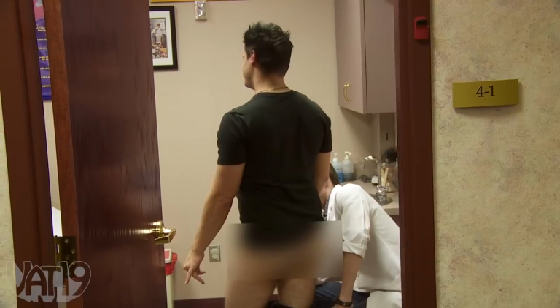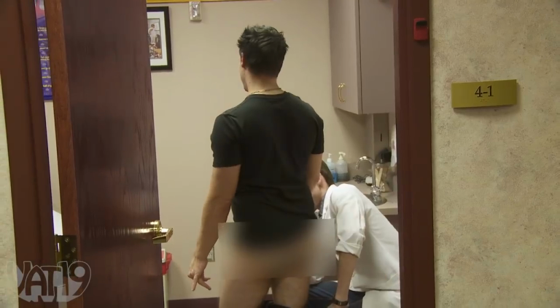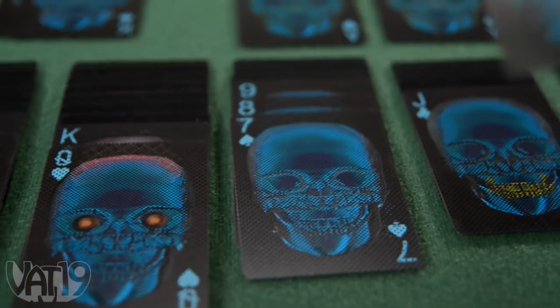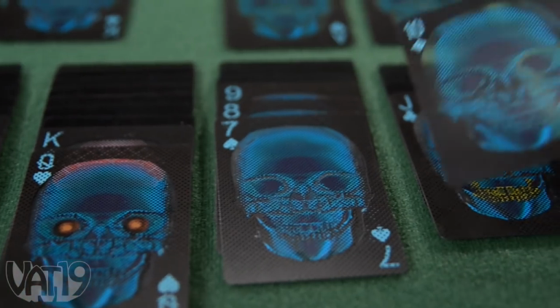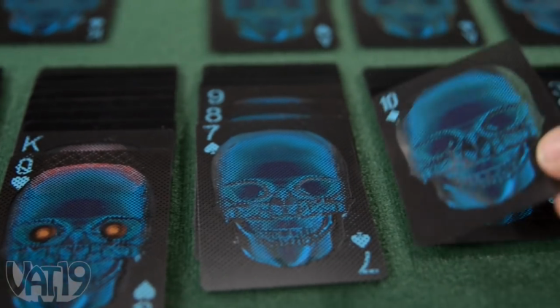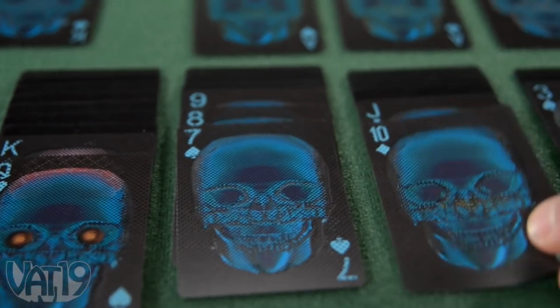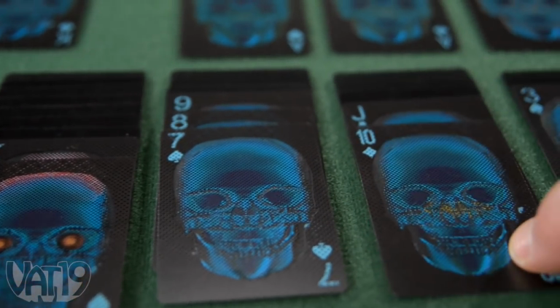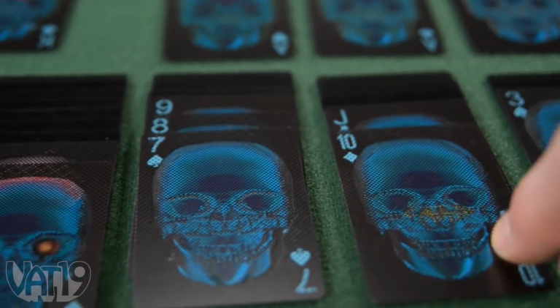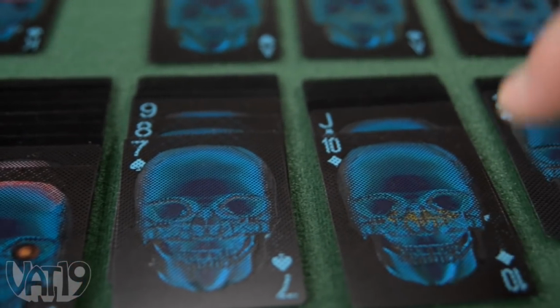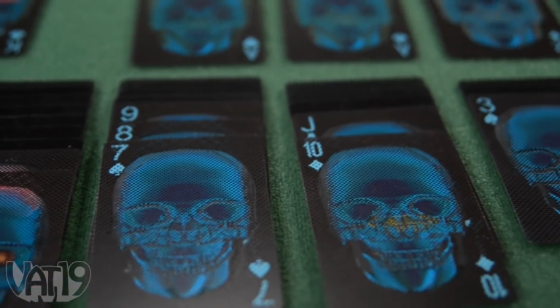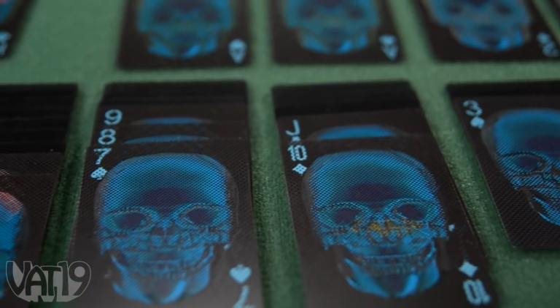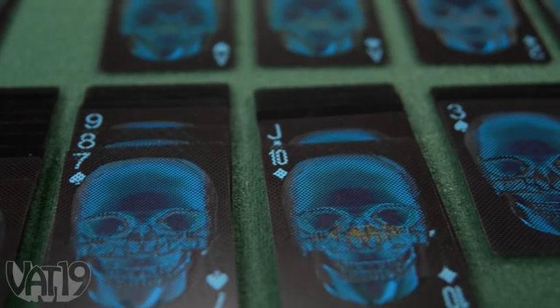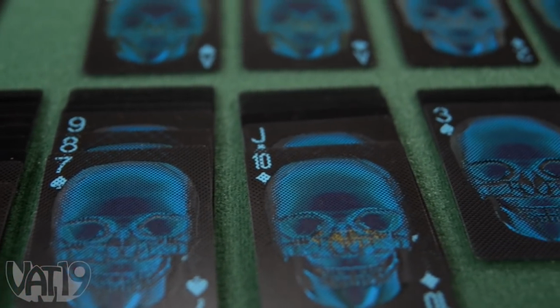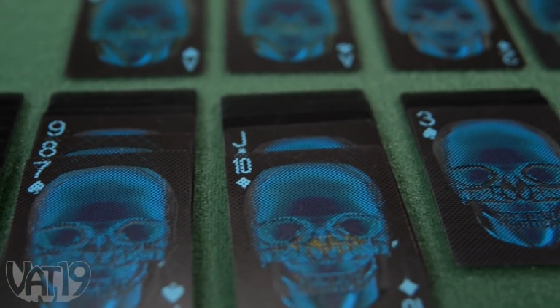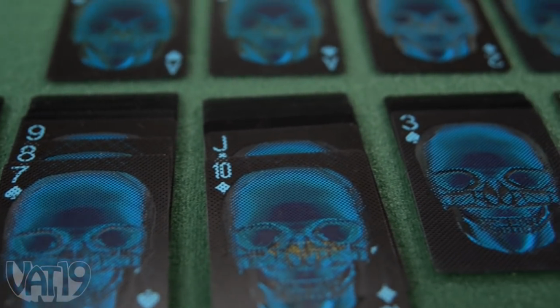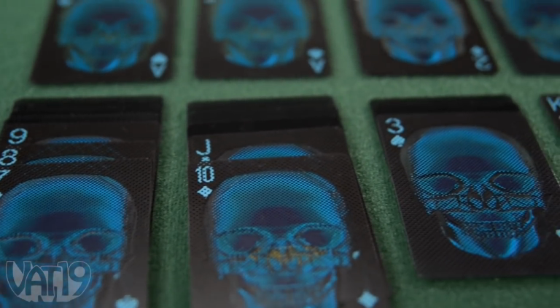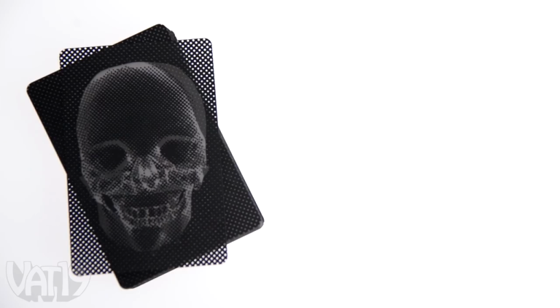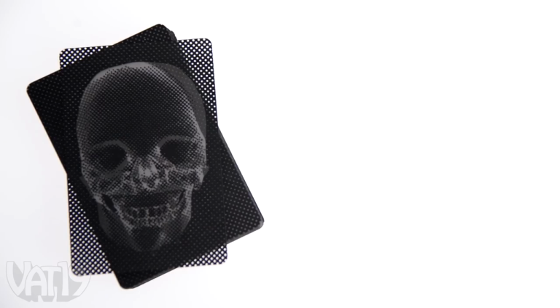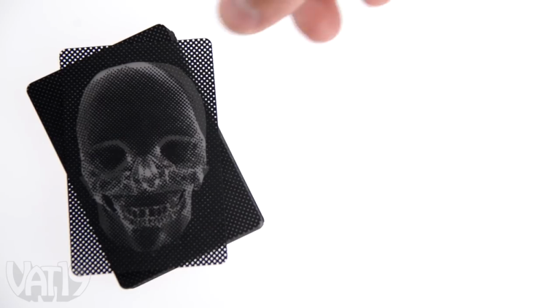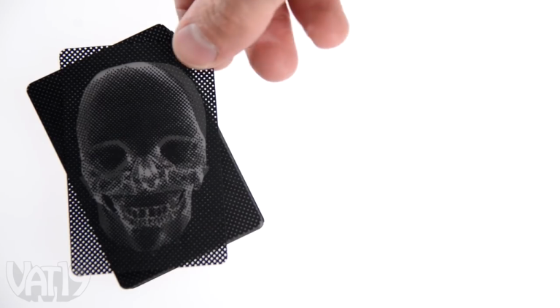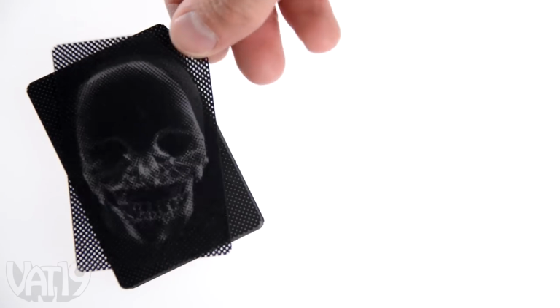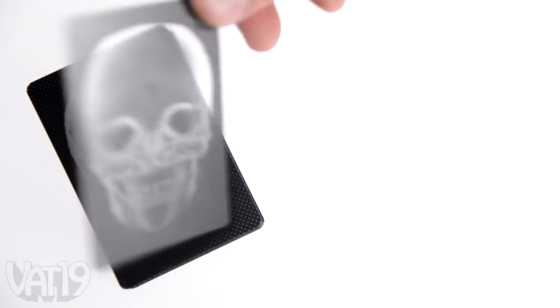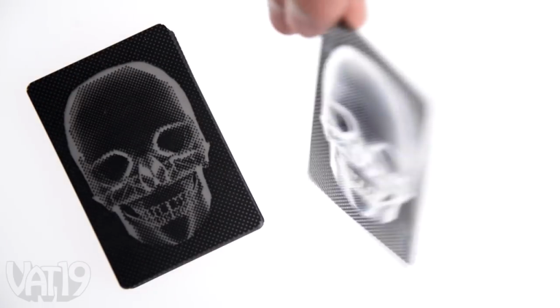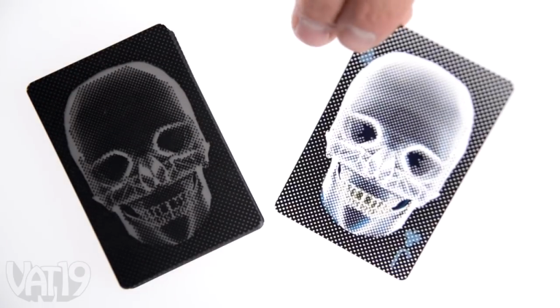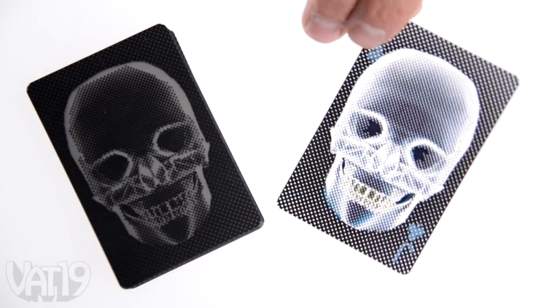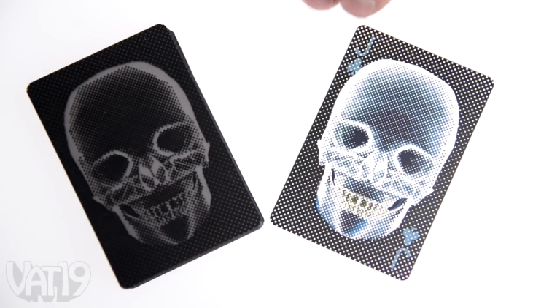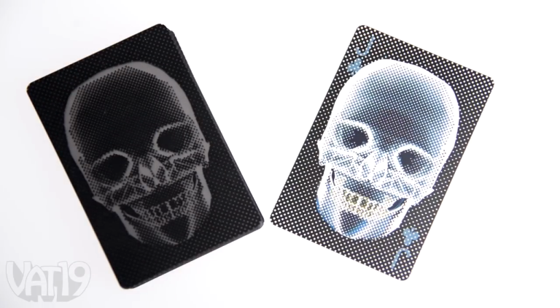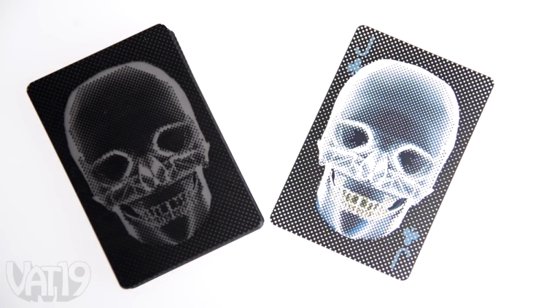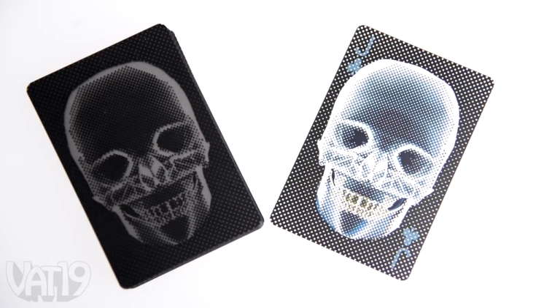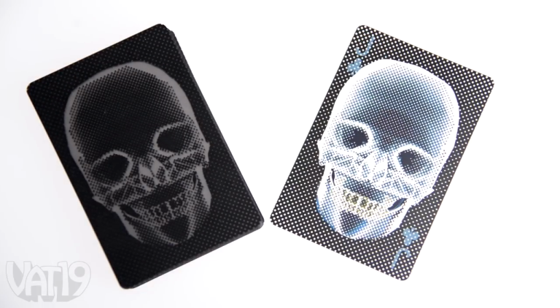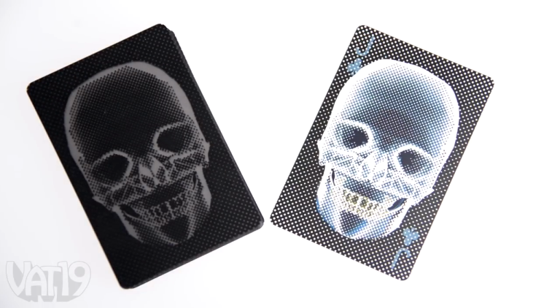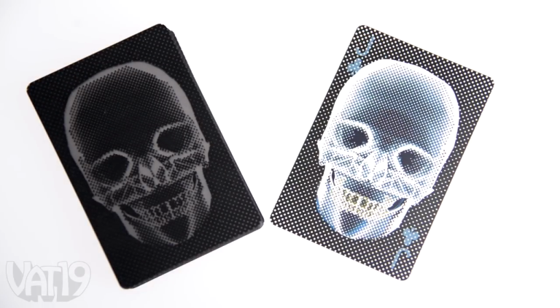The cards include a full deck with two jokers. Buy X-ray playing cards now at vat19.com.